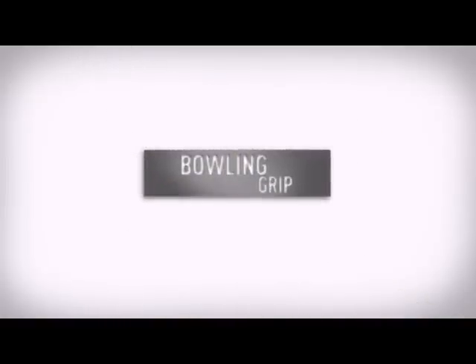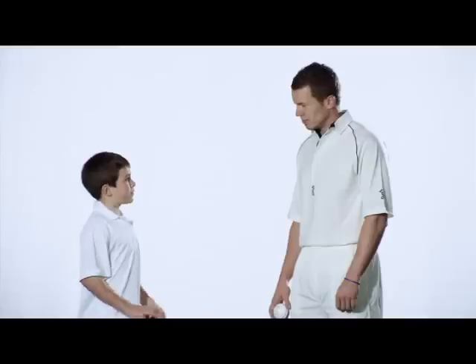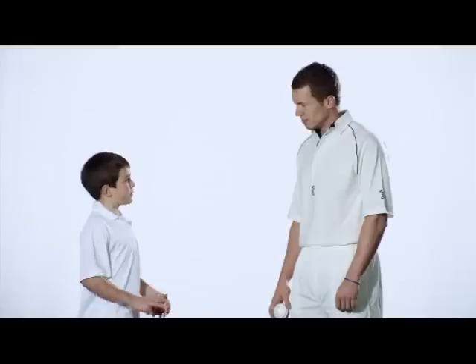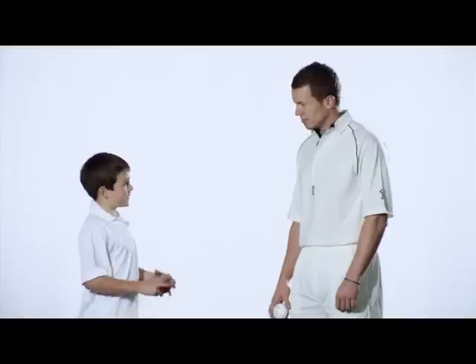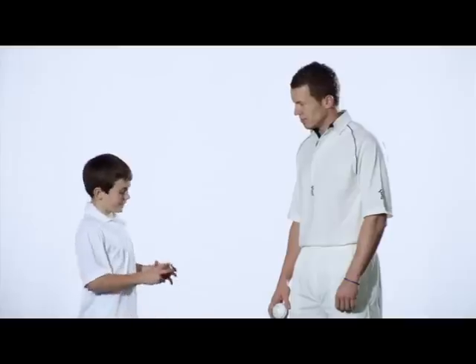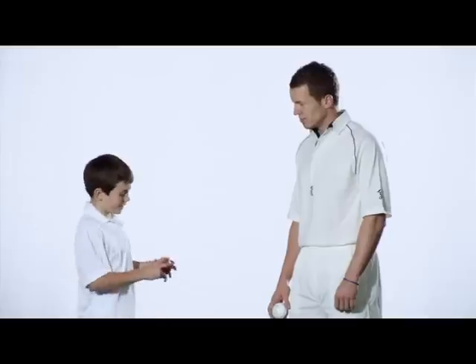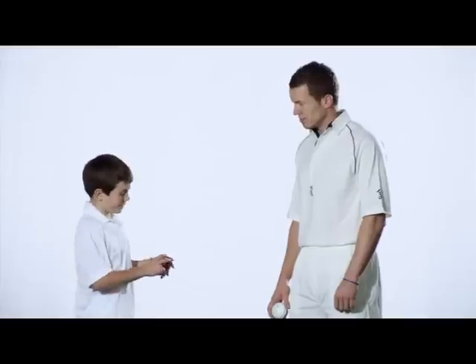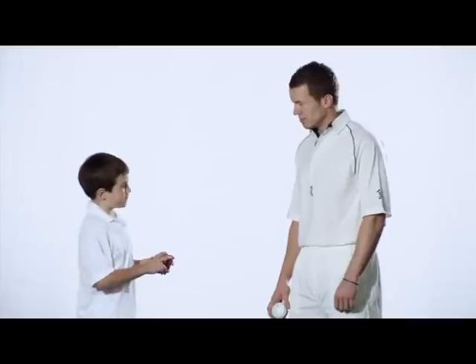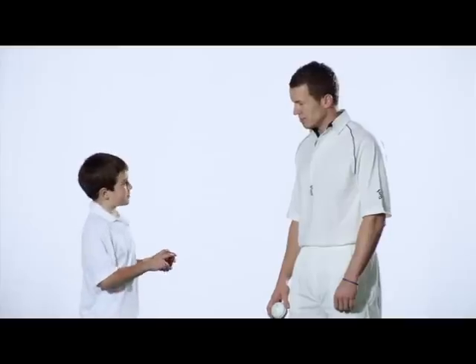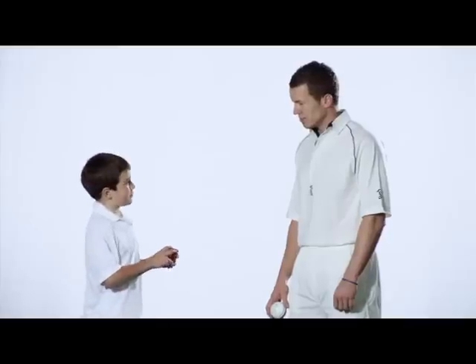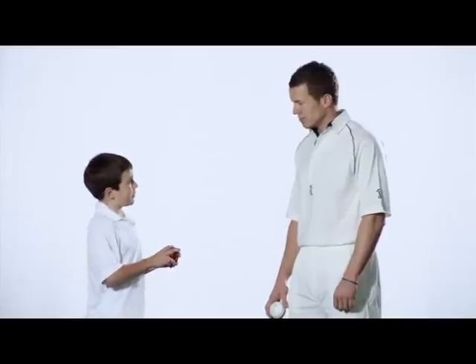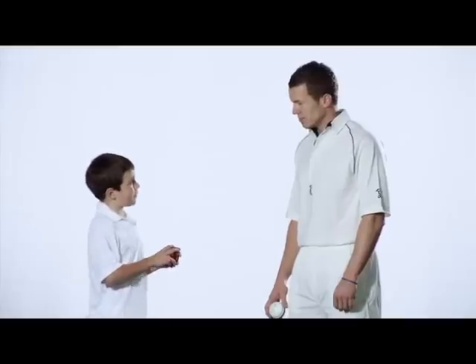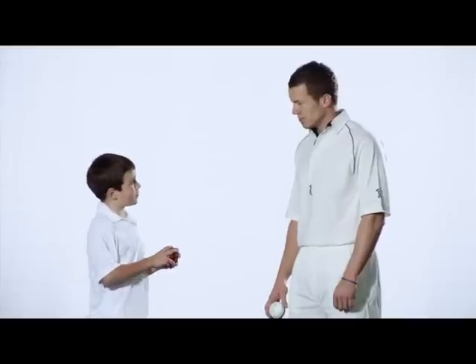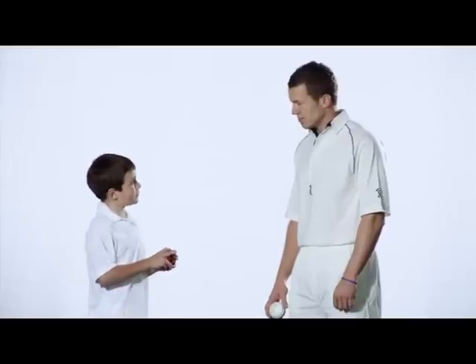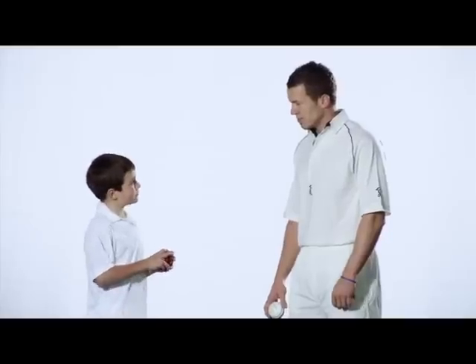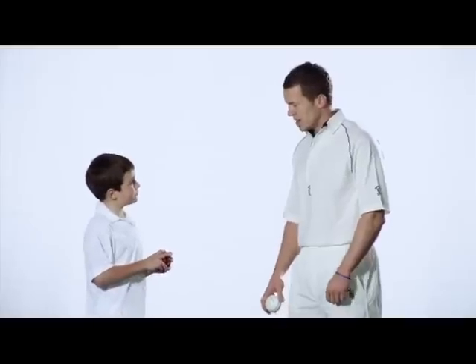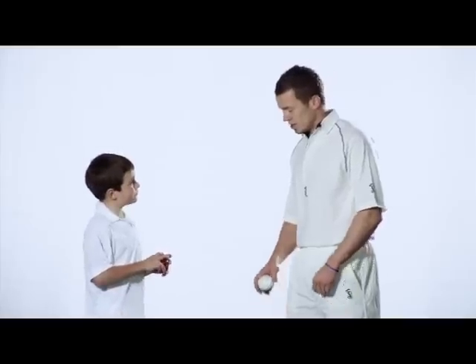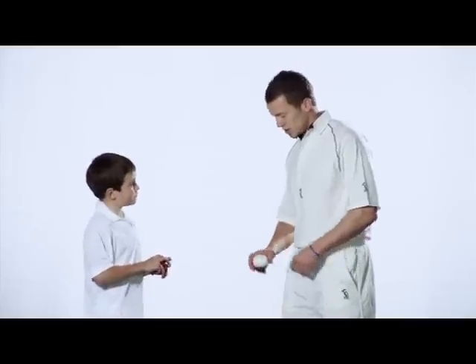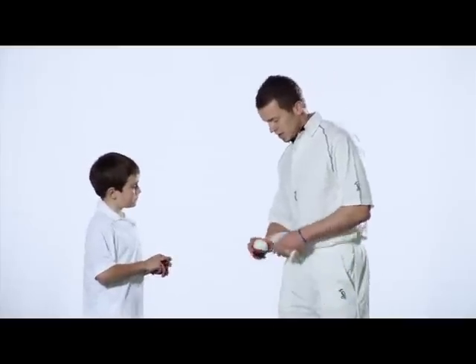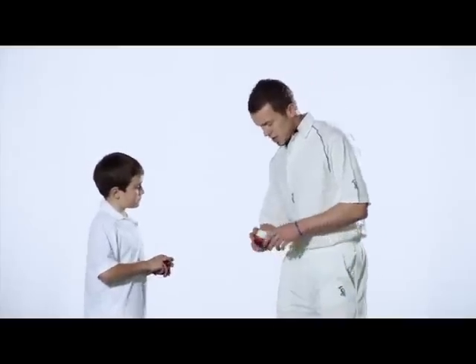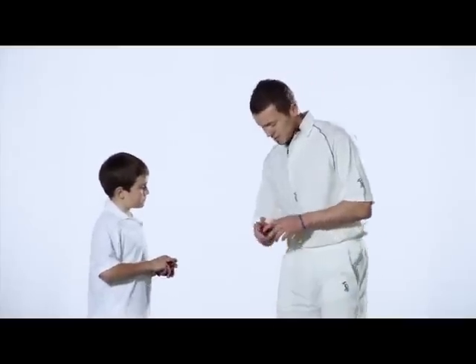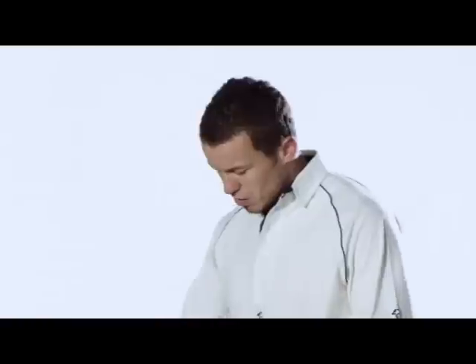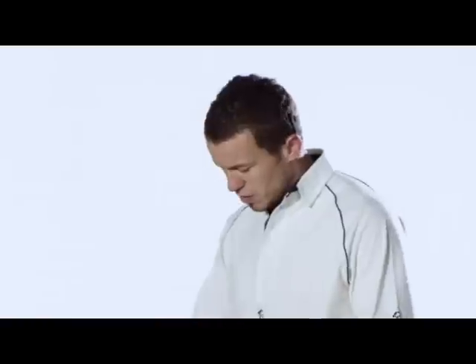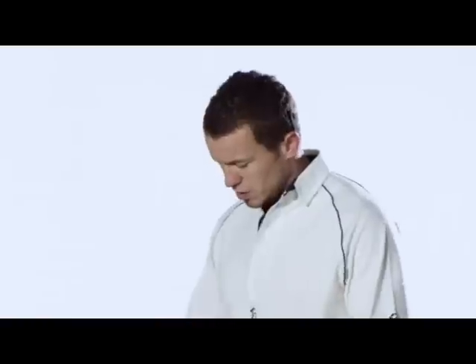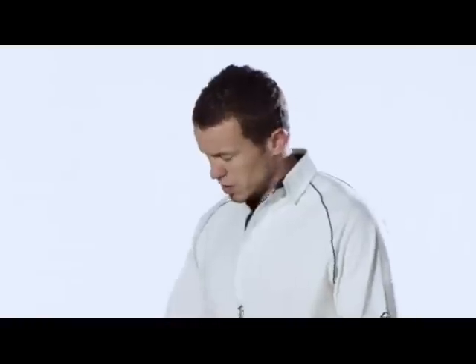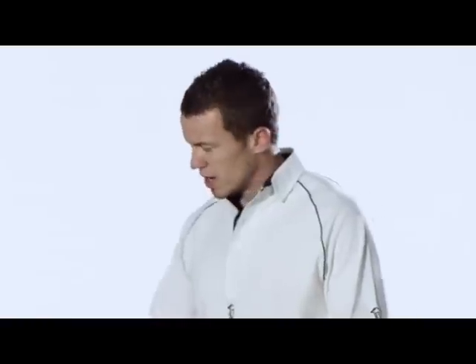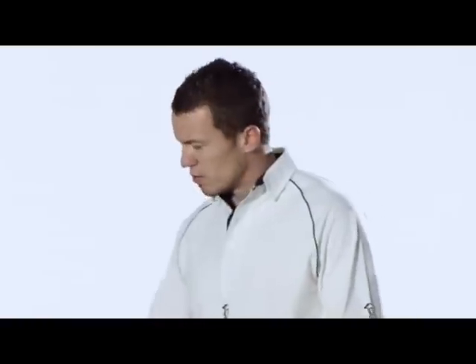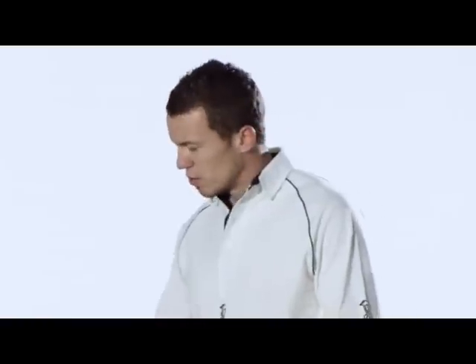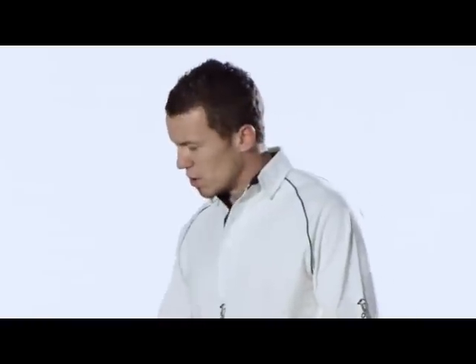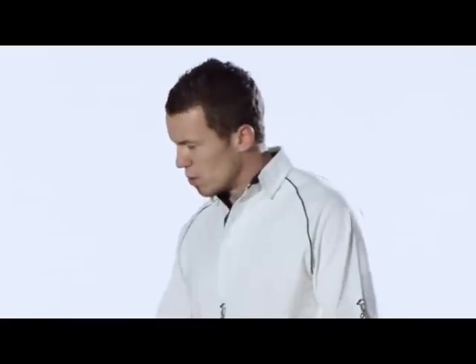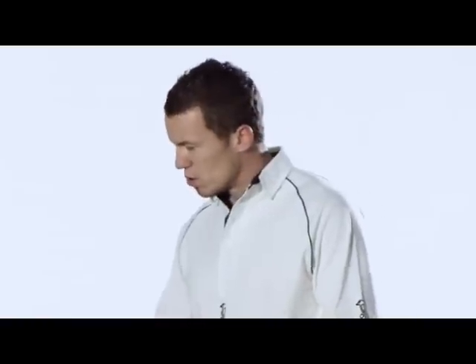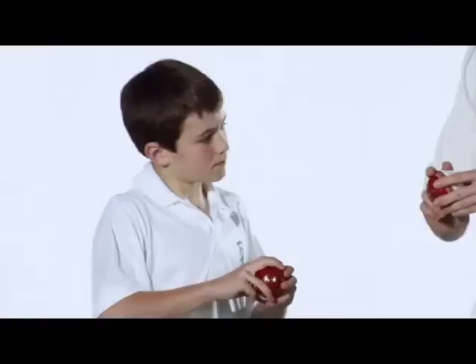So Pete, can you teach me some stuff about bowling? Yeah, sure can Jack. Well firstly we'll start off with a little bit of ball grip.